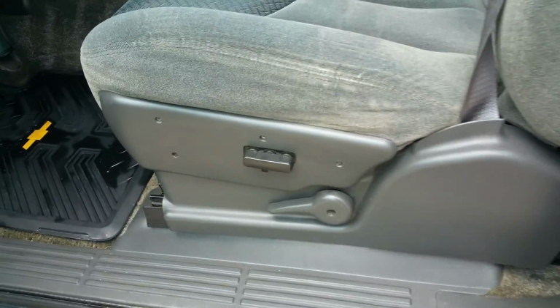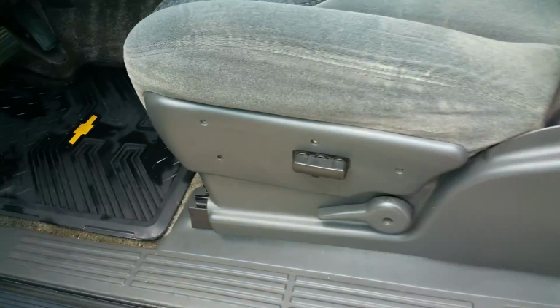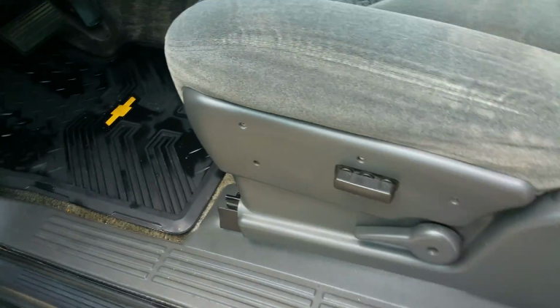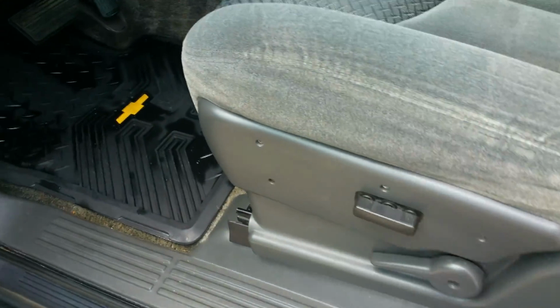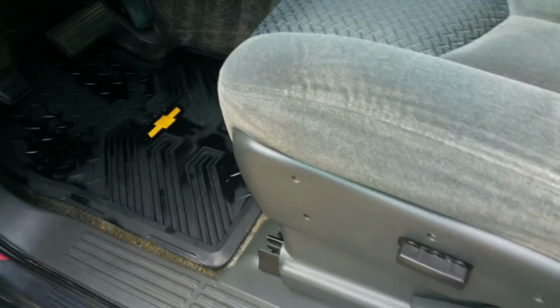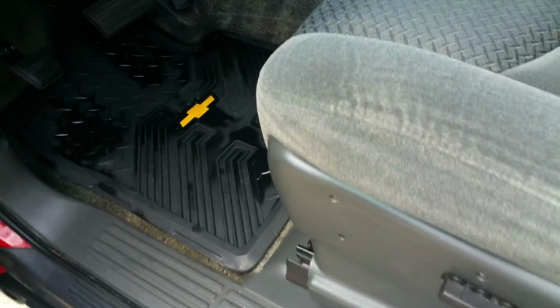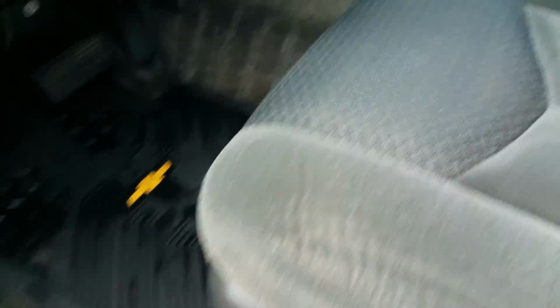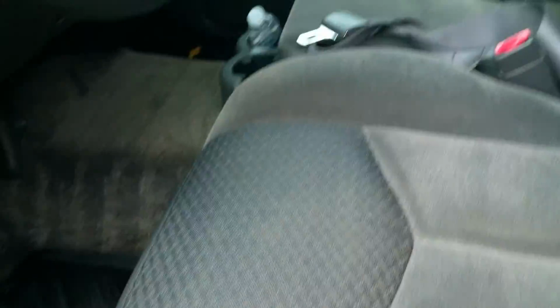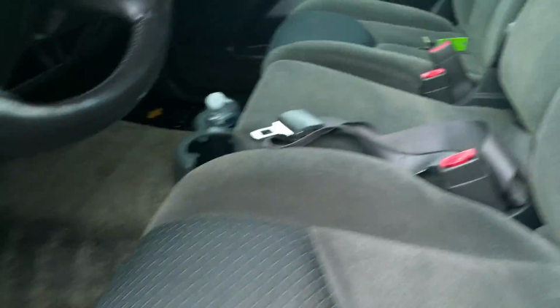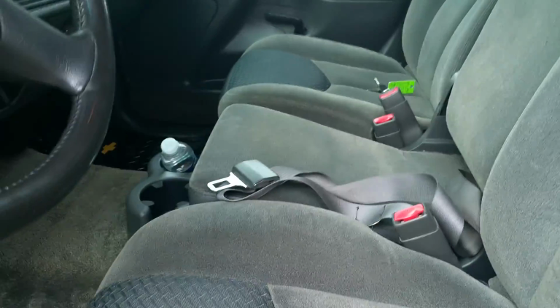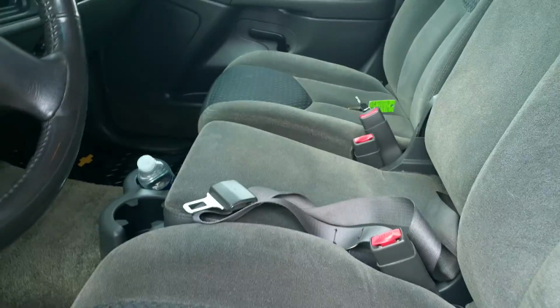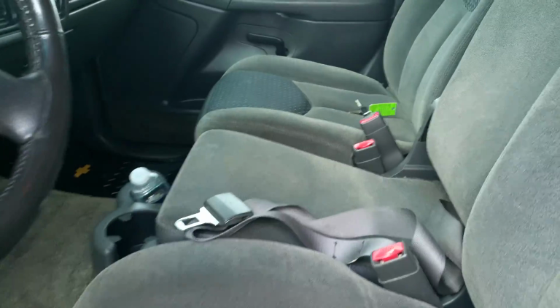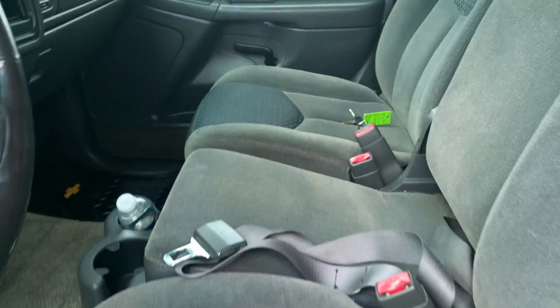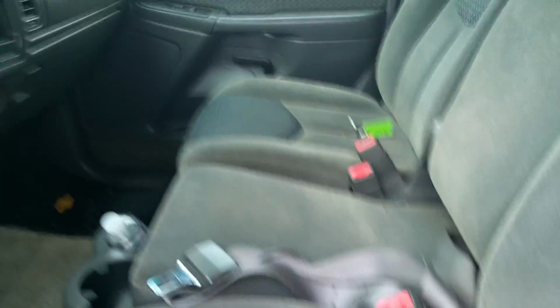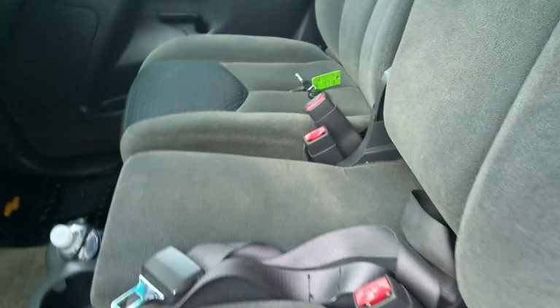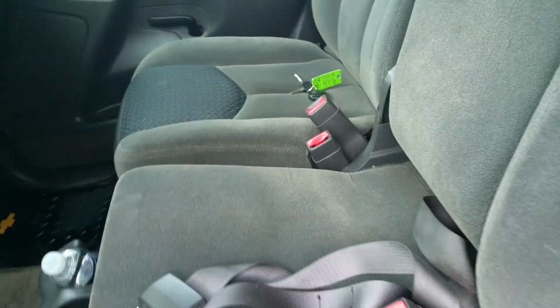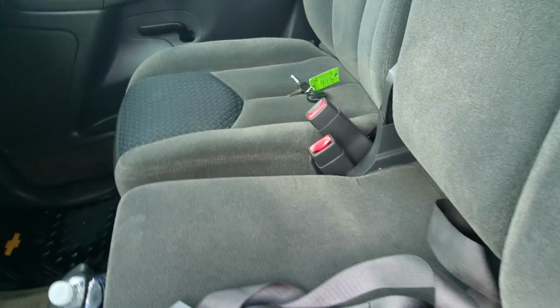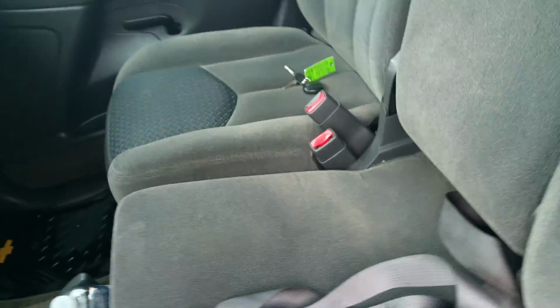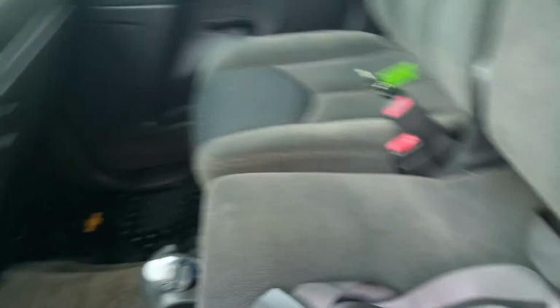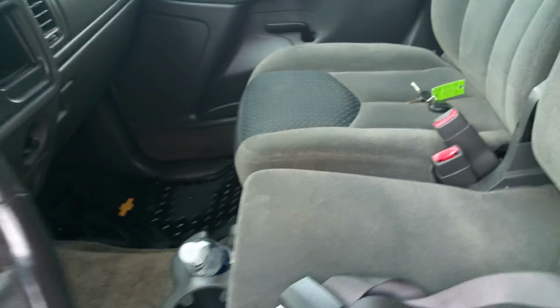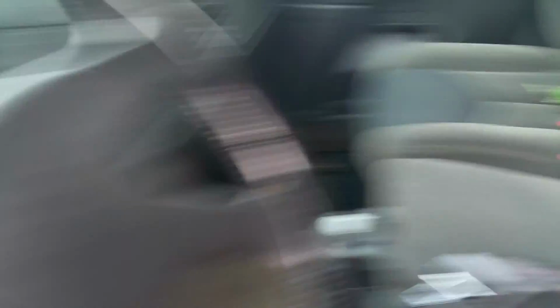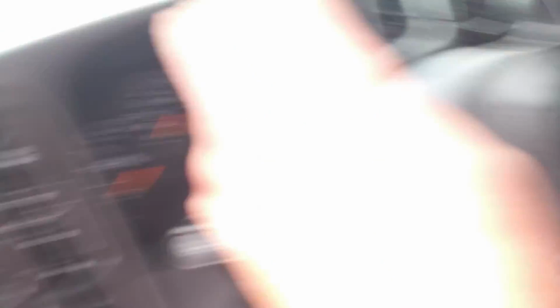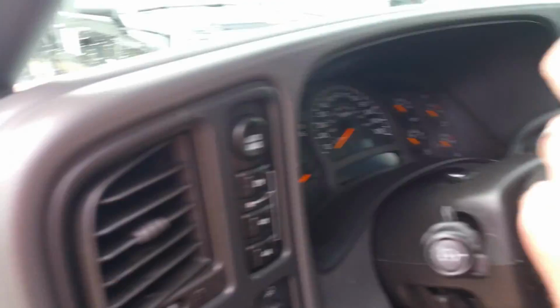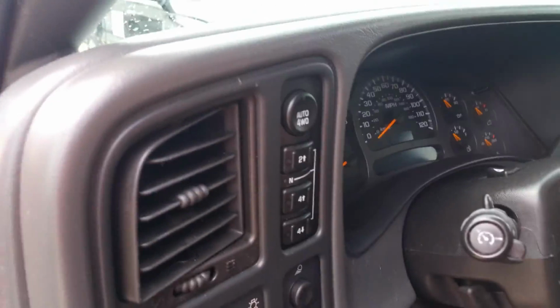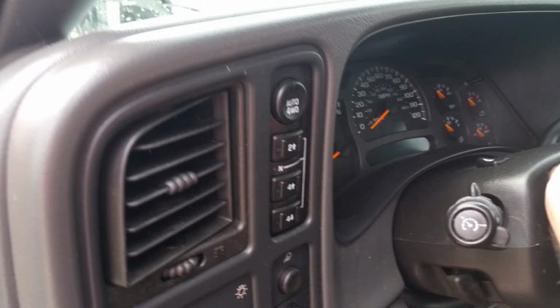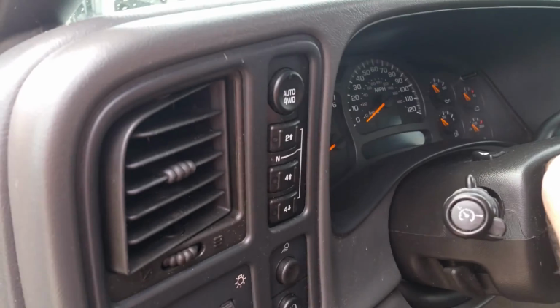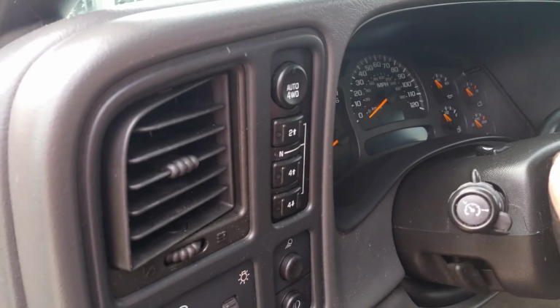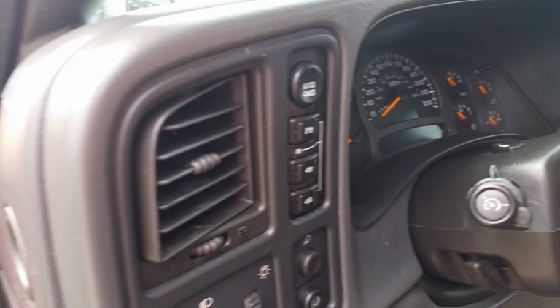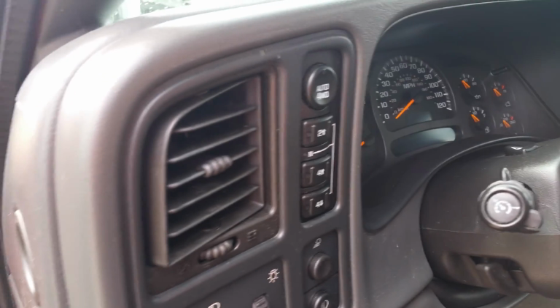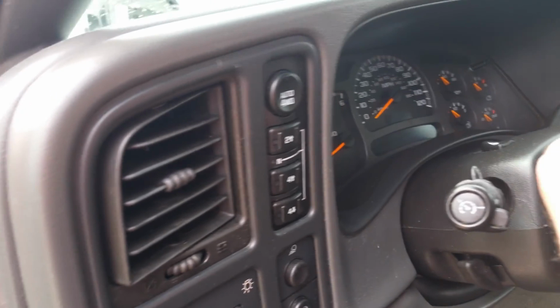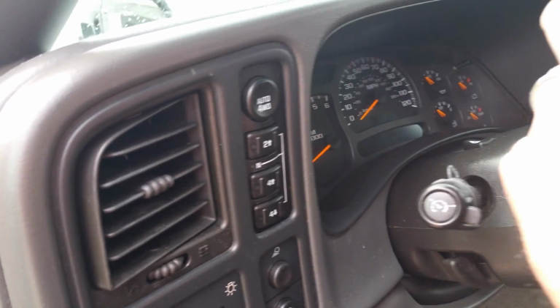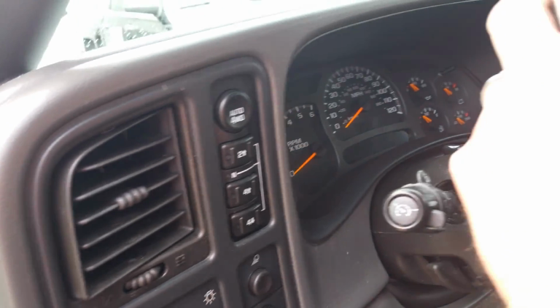Power seat. Pretty darn clean on the inside. There you can see that in fact it is a 4x4.